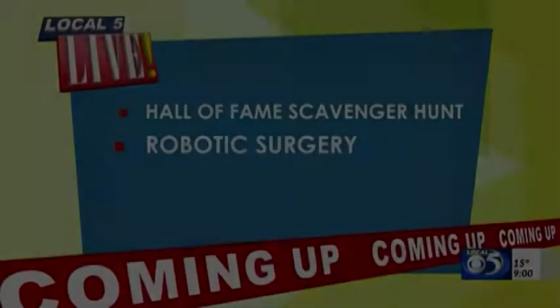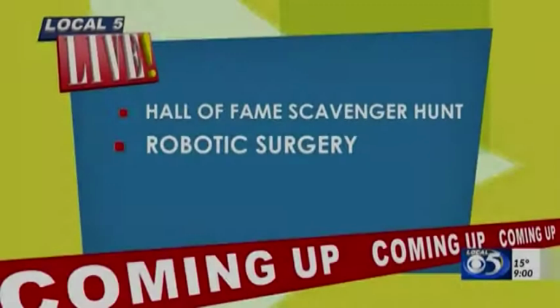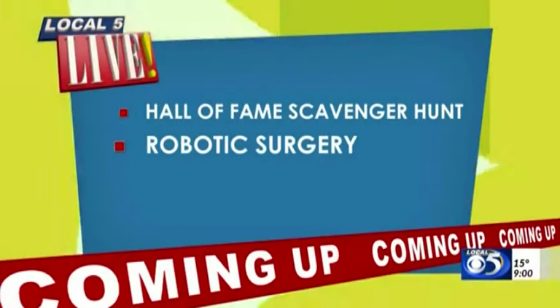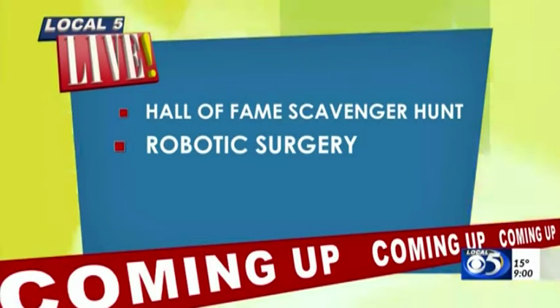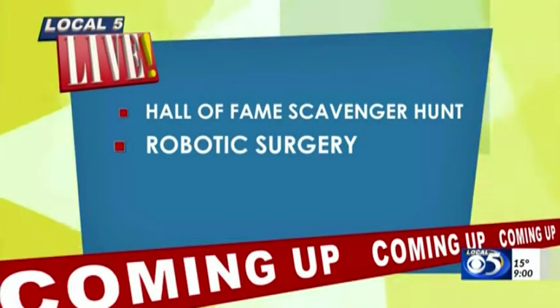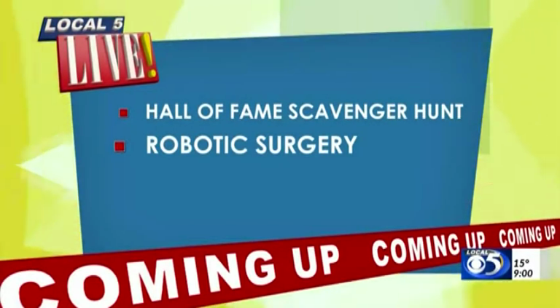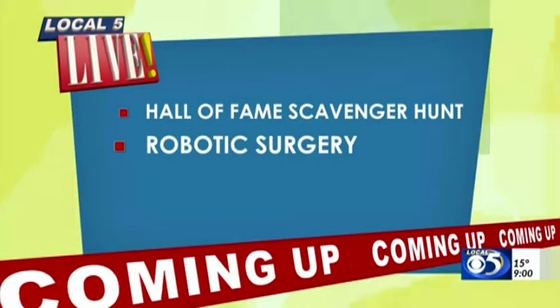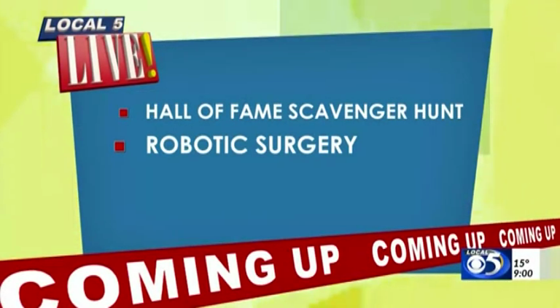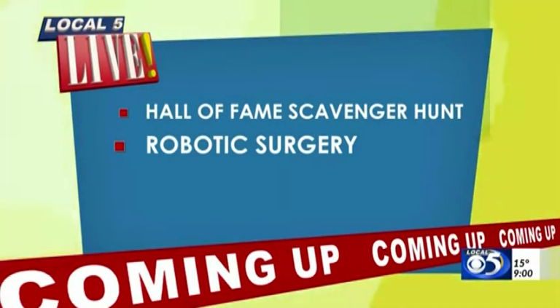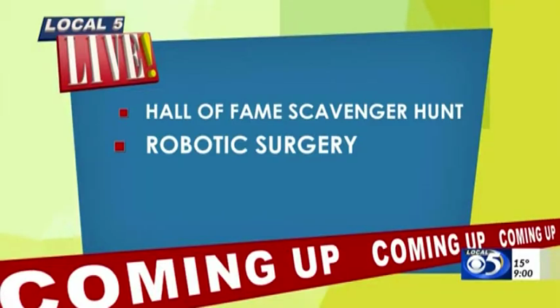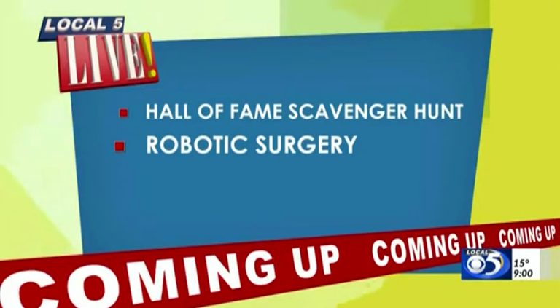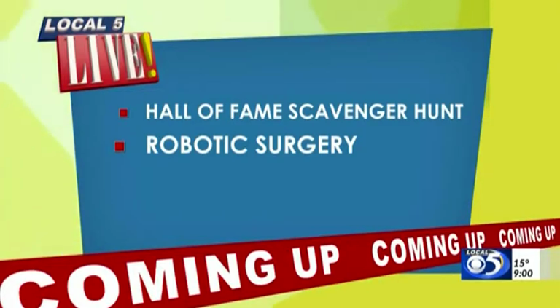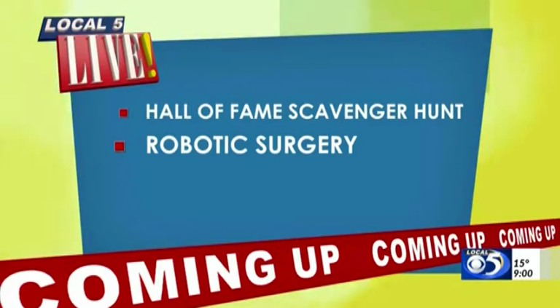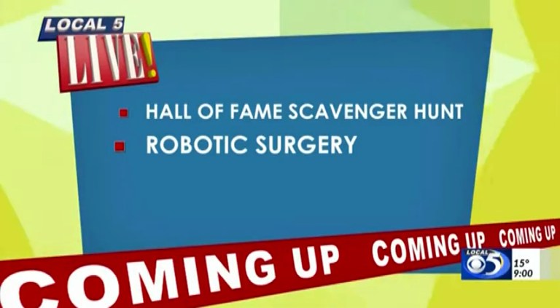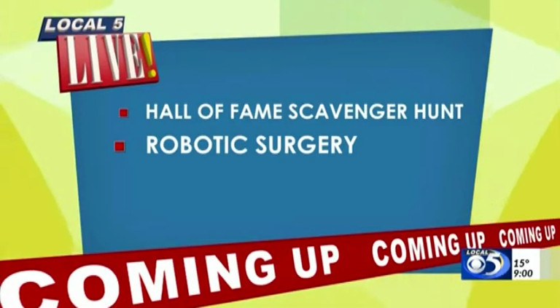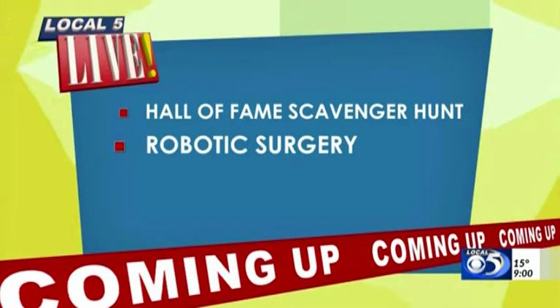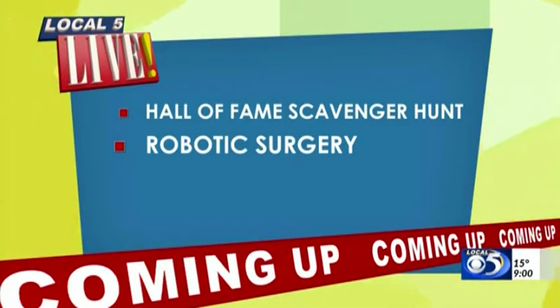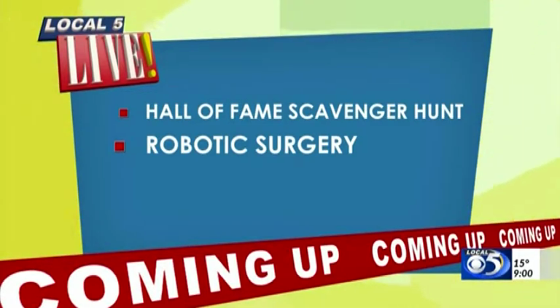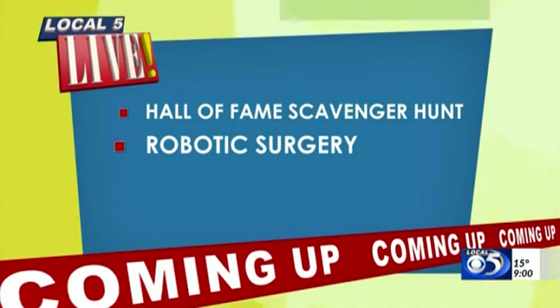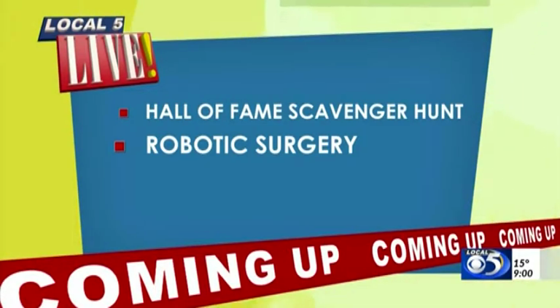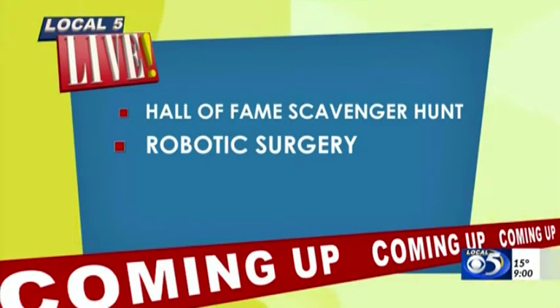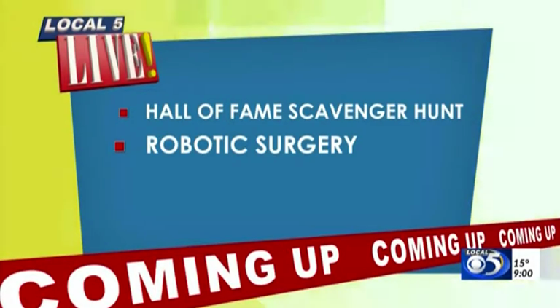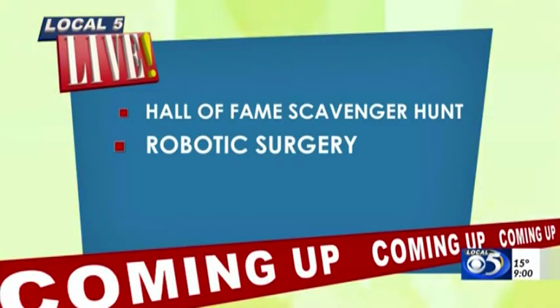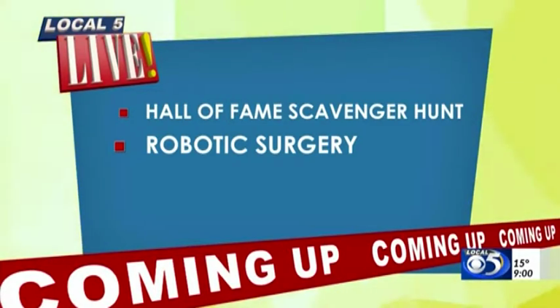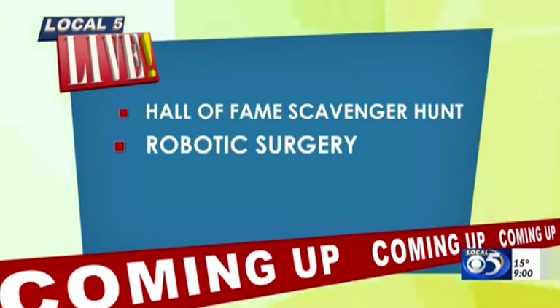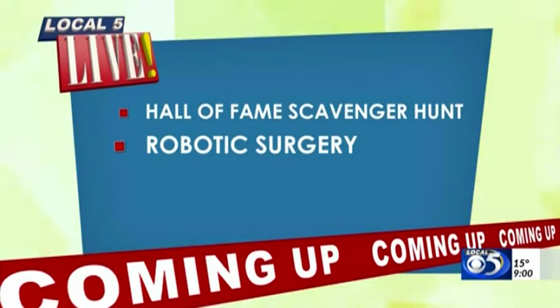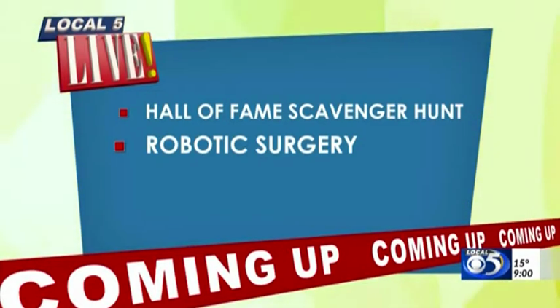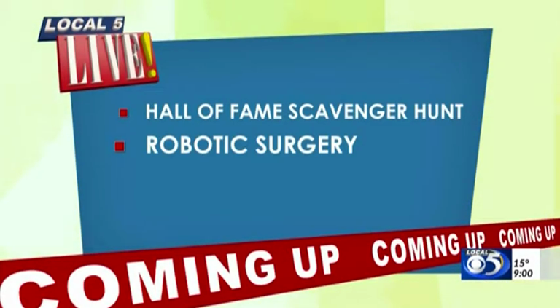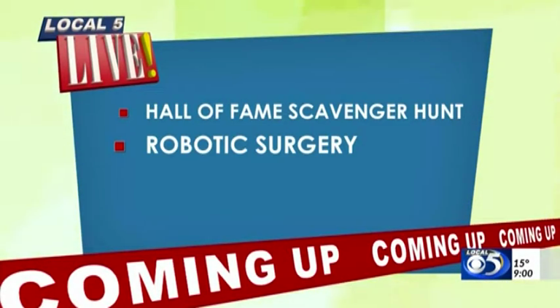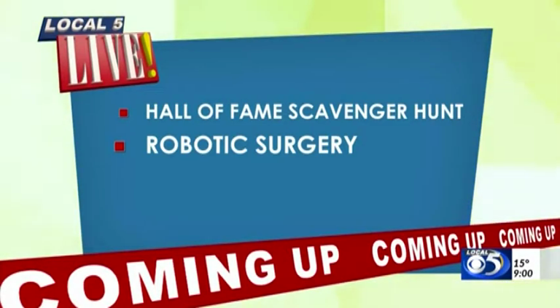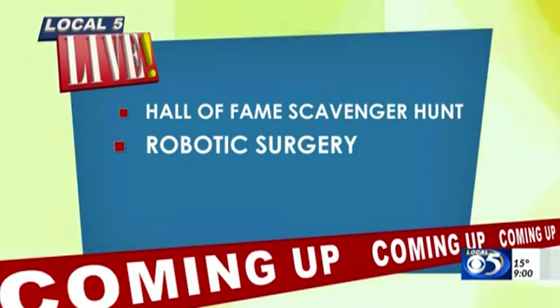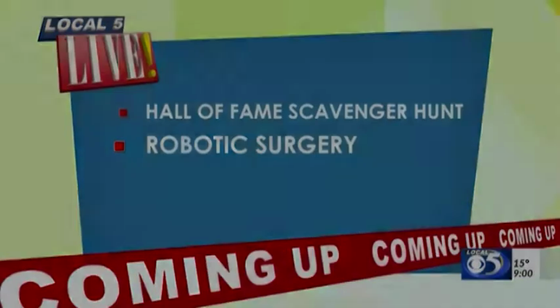Robotic knee surgery has really changed replacements for the better. We're going to talk with a local doctor about the procedure.